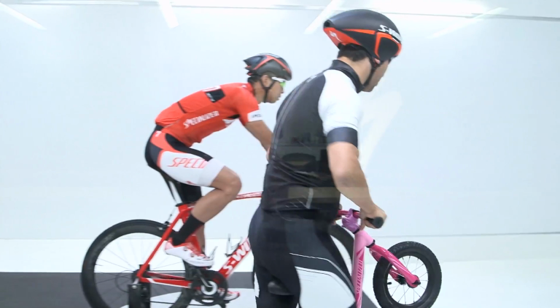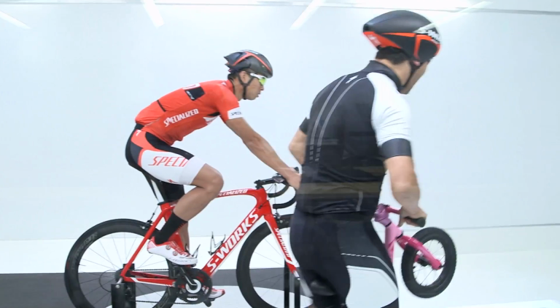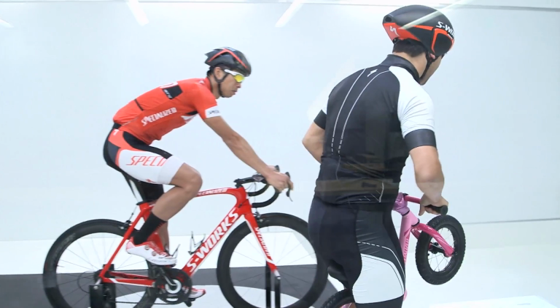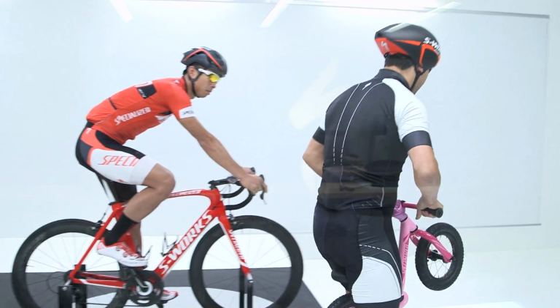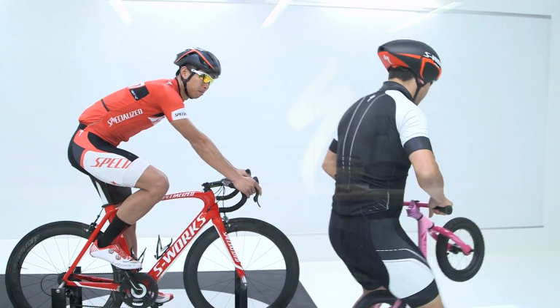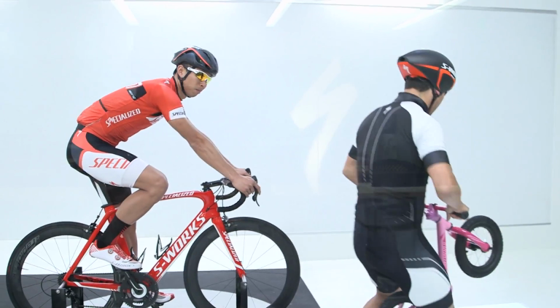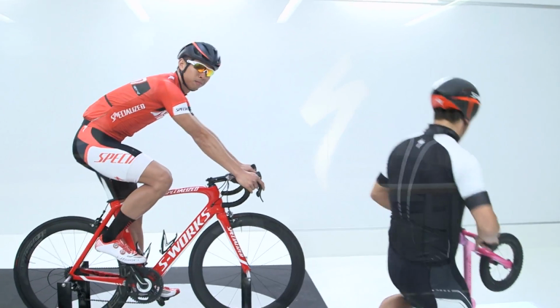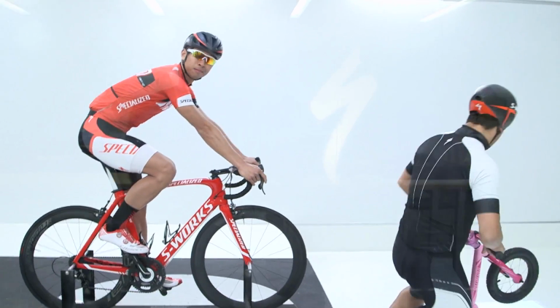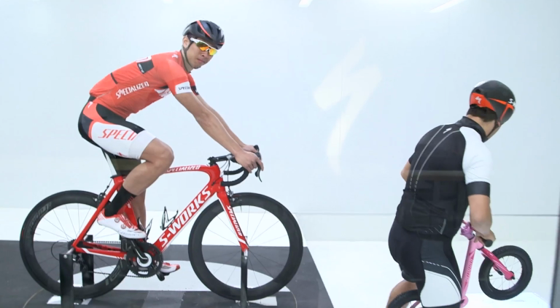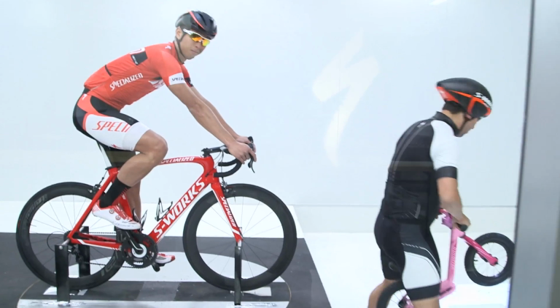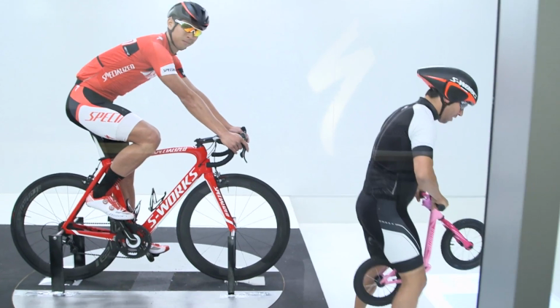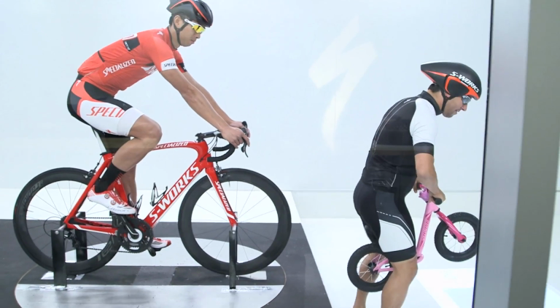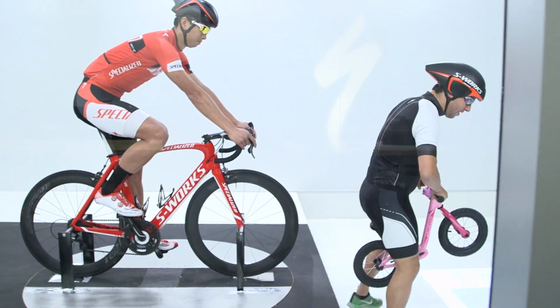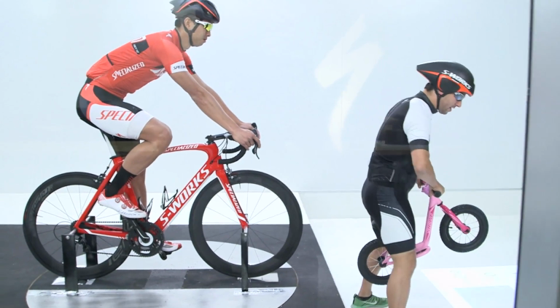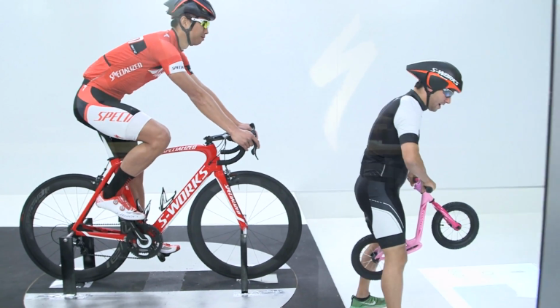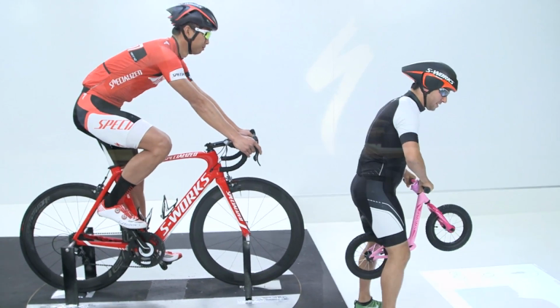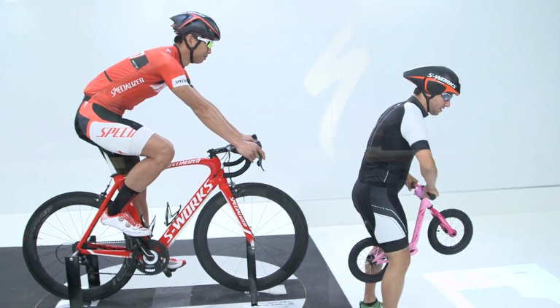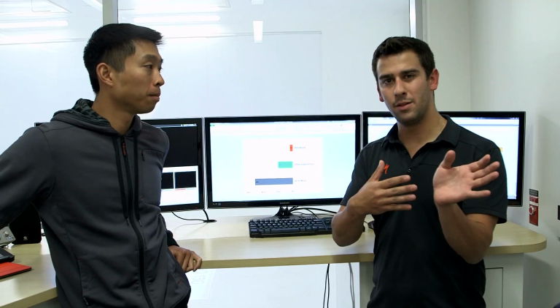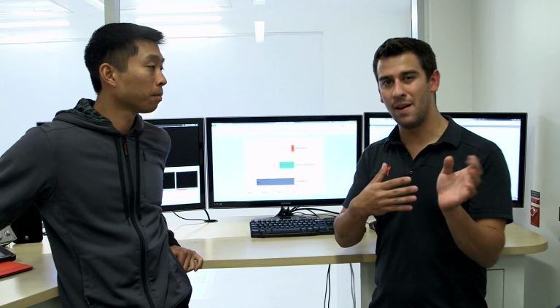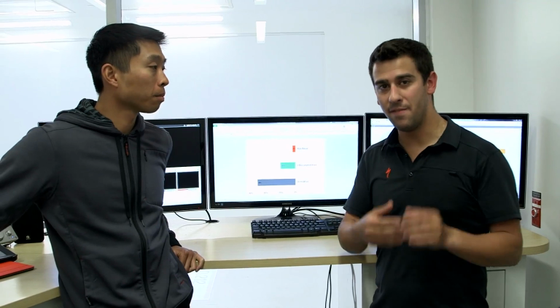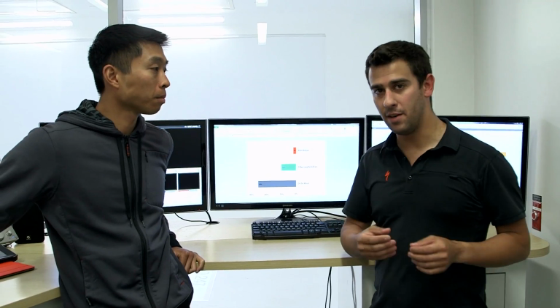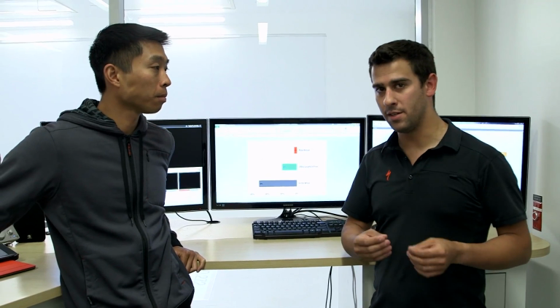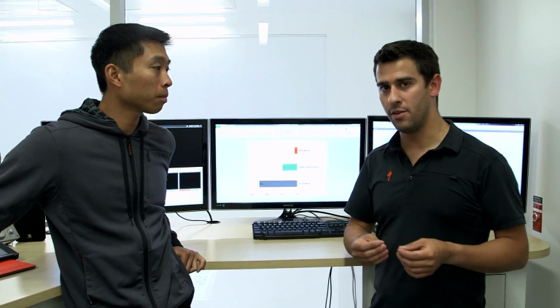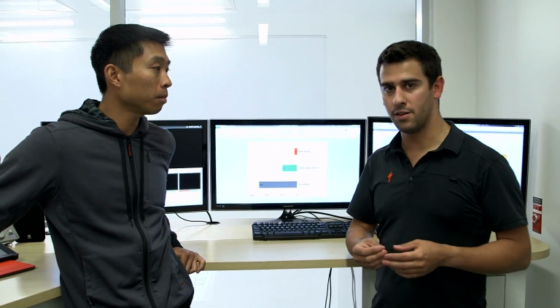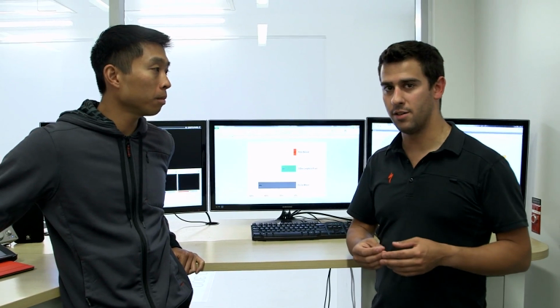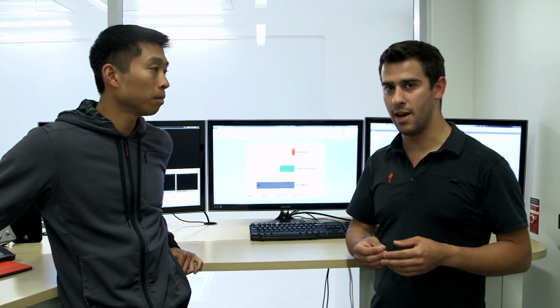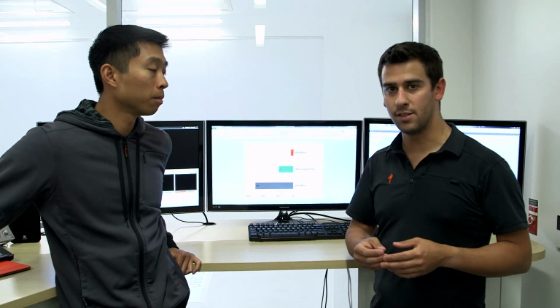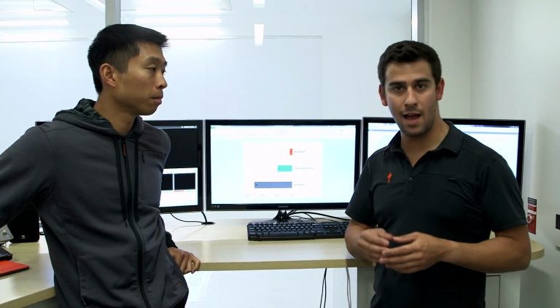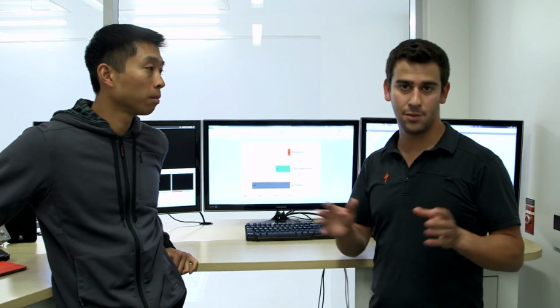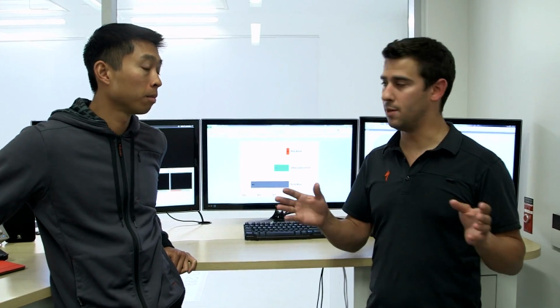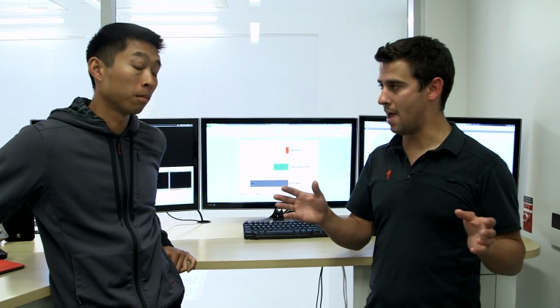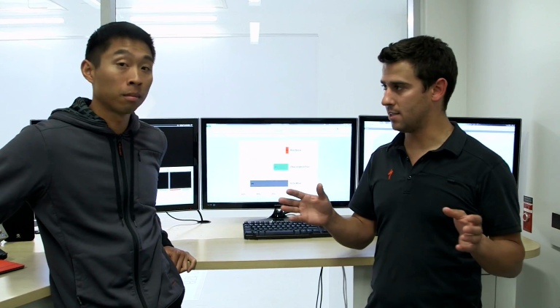First off, Chris drafting directly off of me — that was about a 50% reduction in drag, so absolutely massive.